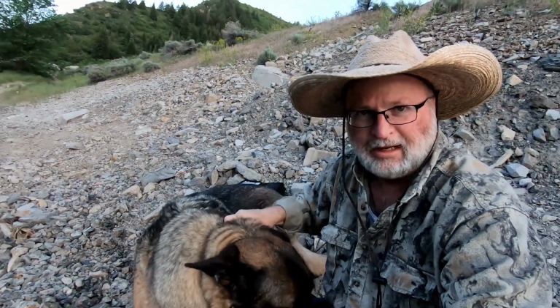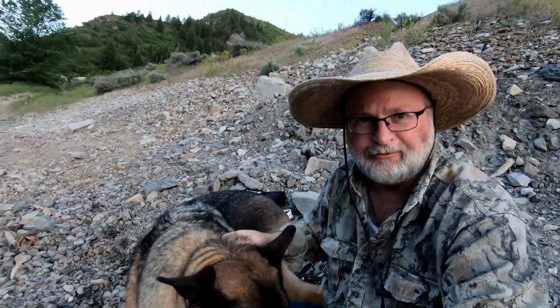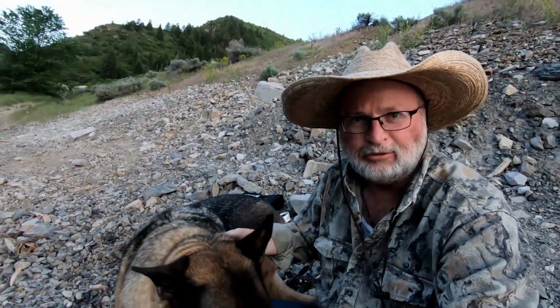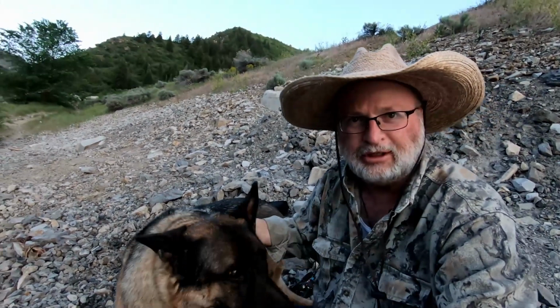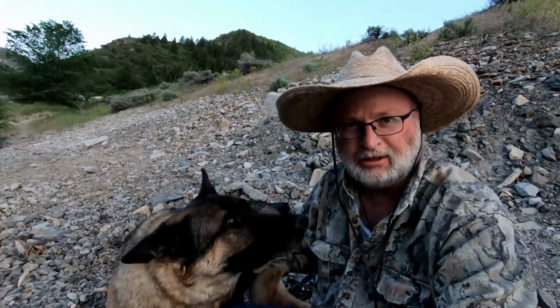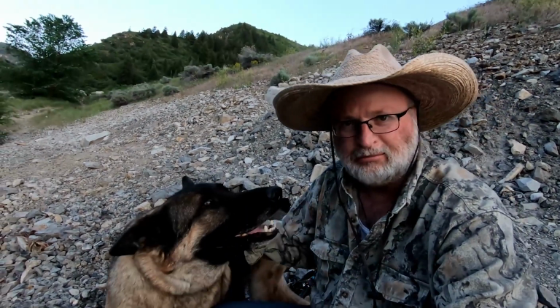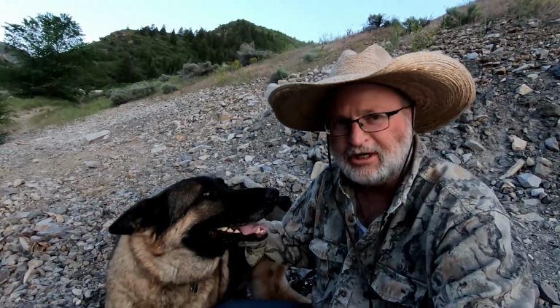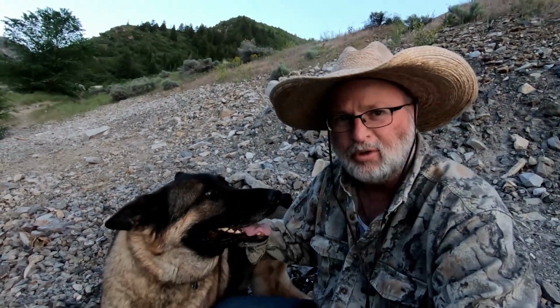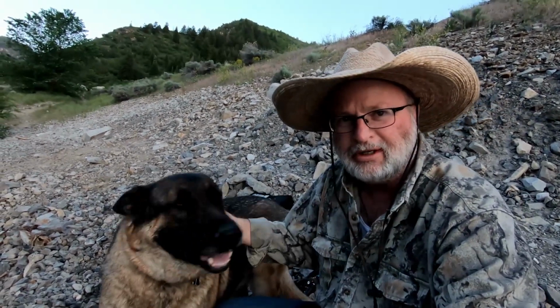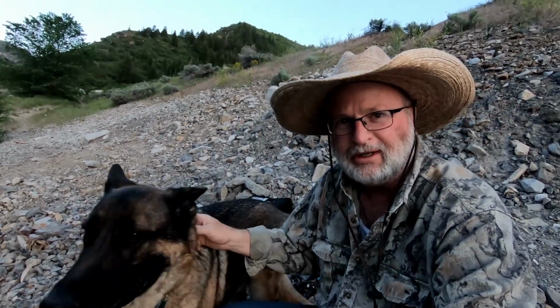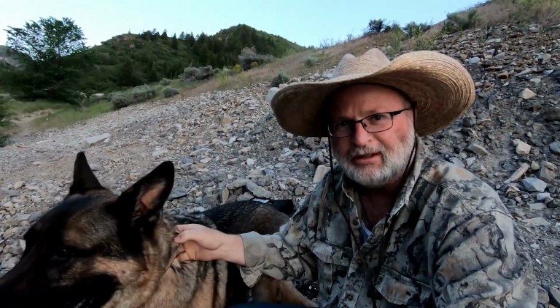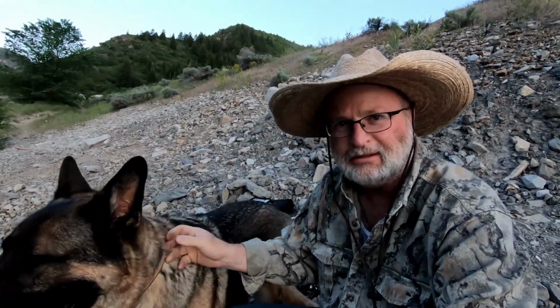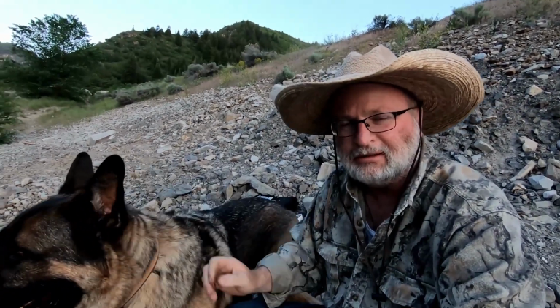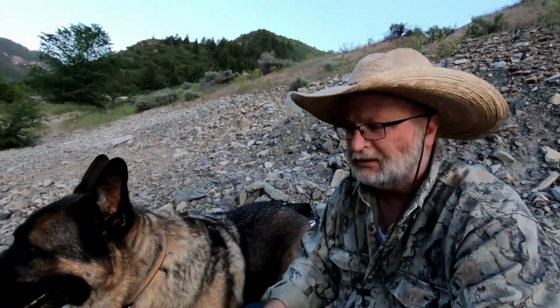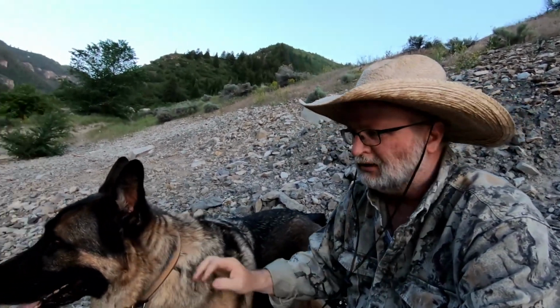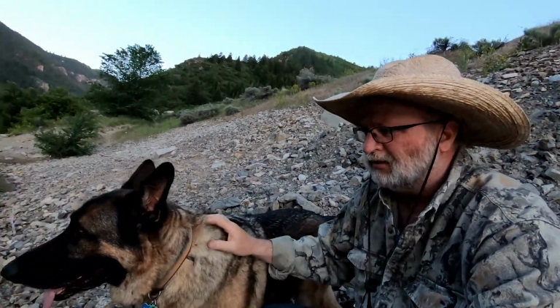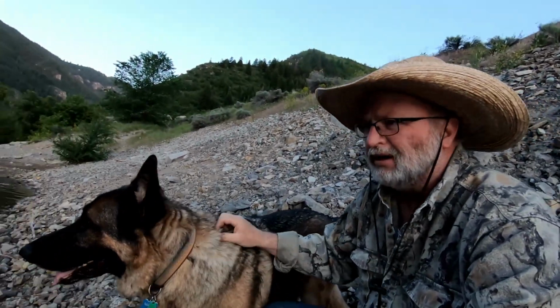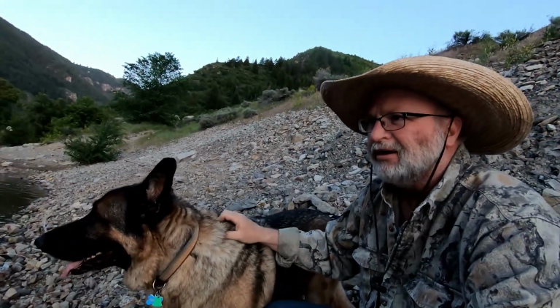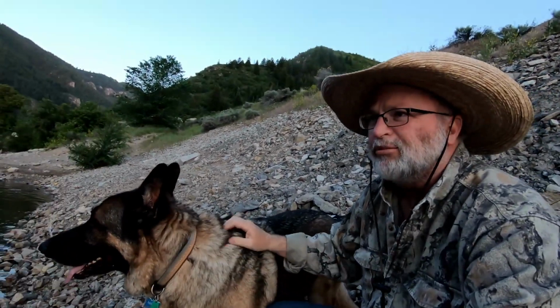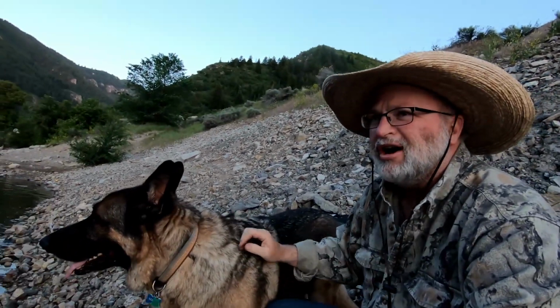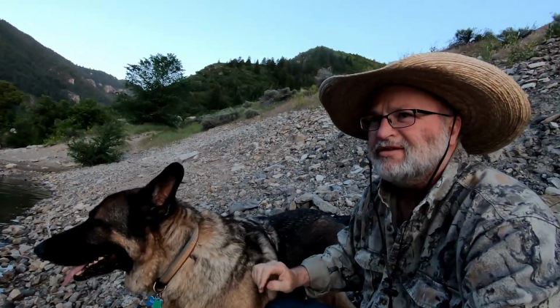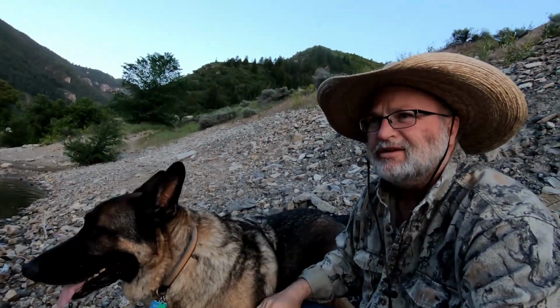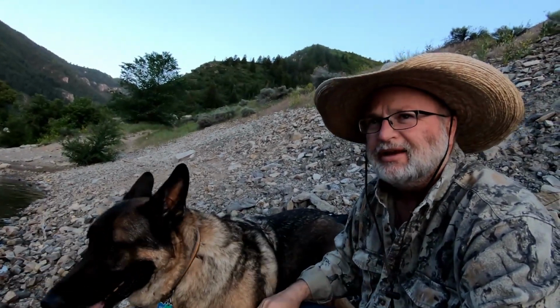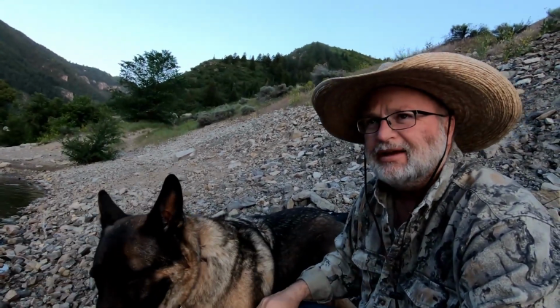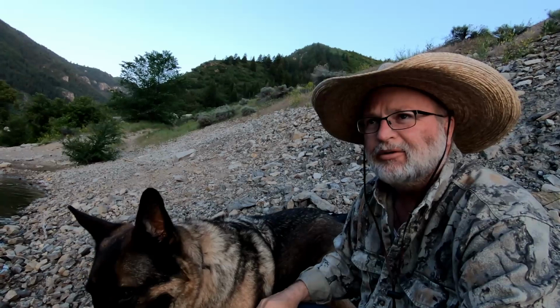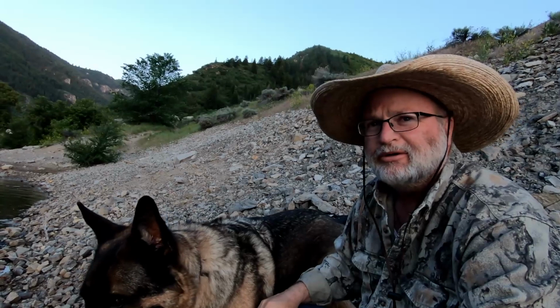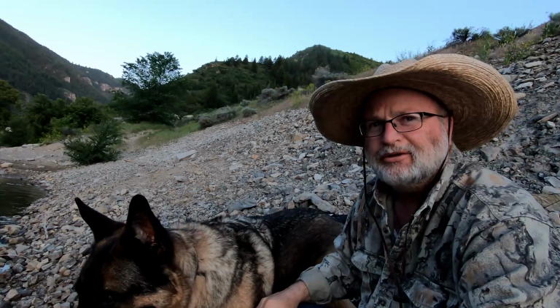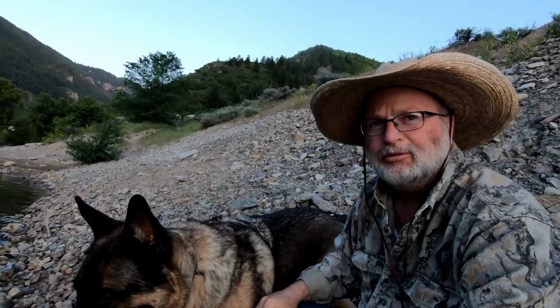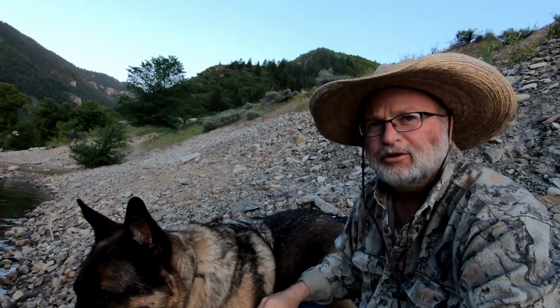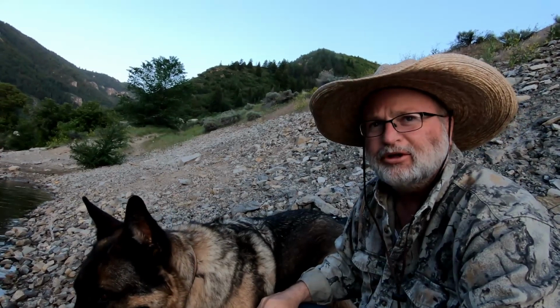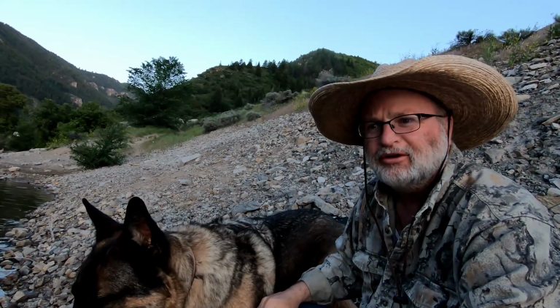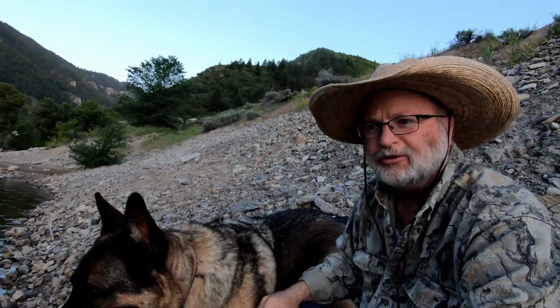Howdy folks, me and the Wookiee again. We're out here at Pine View today. We're gonna try something a little bit different.